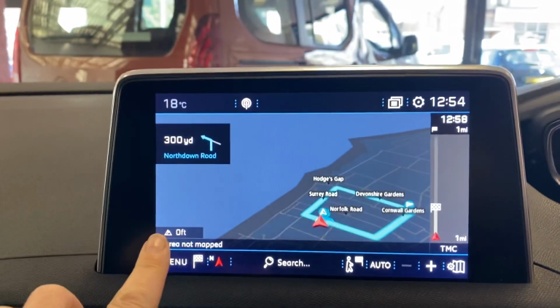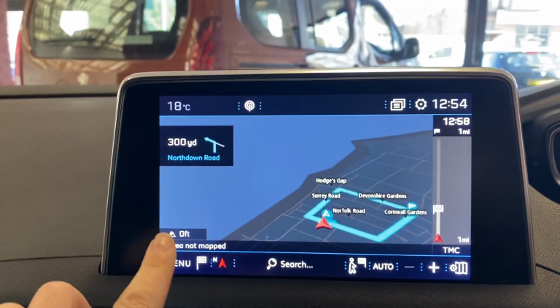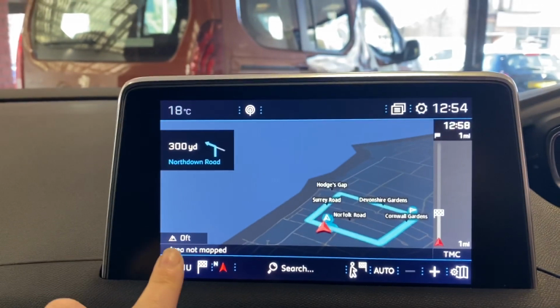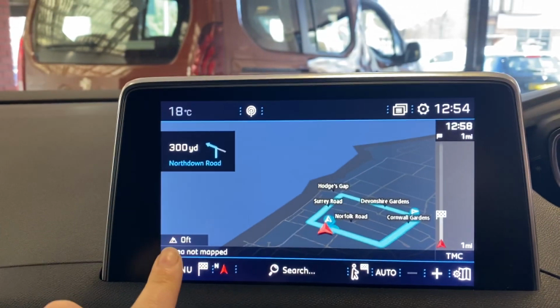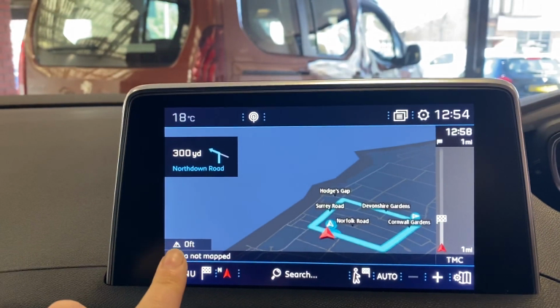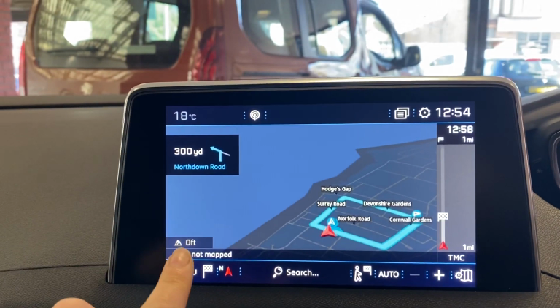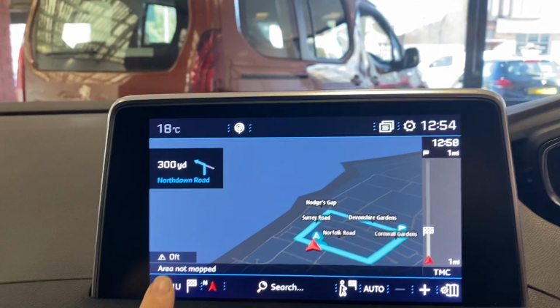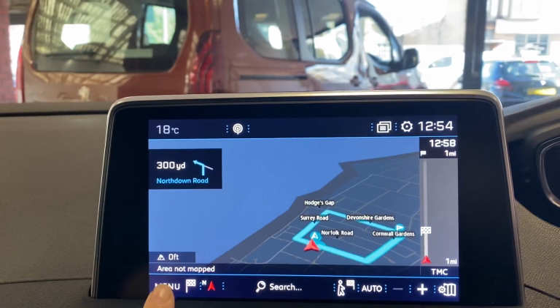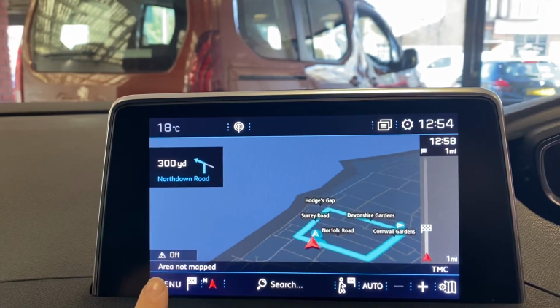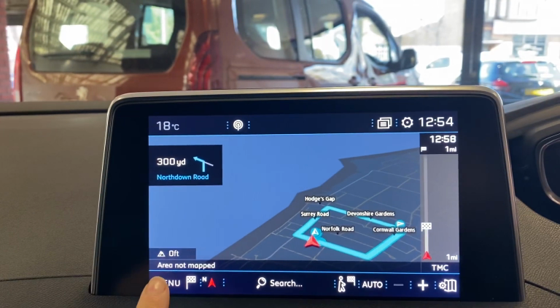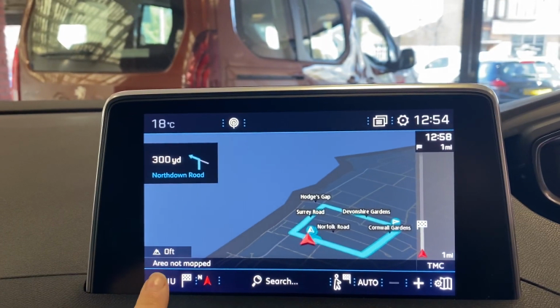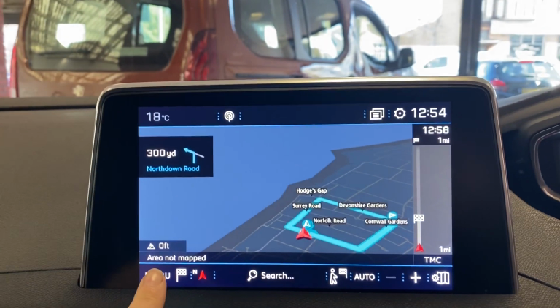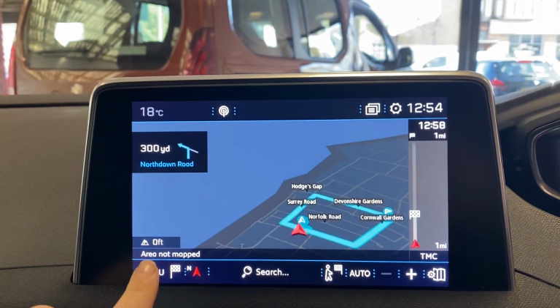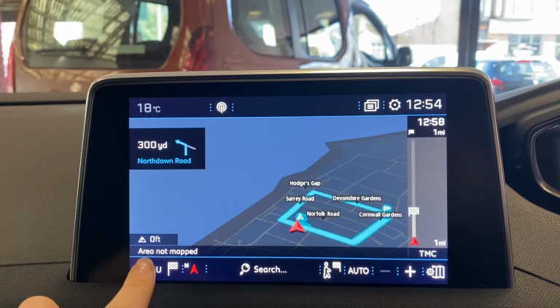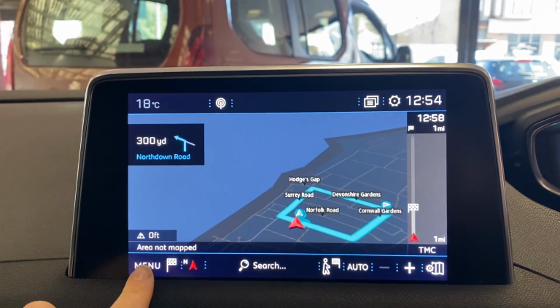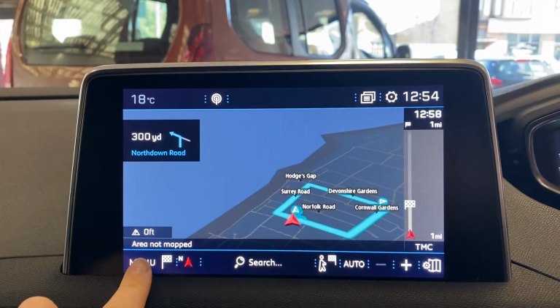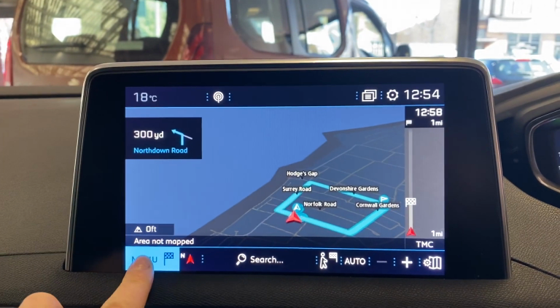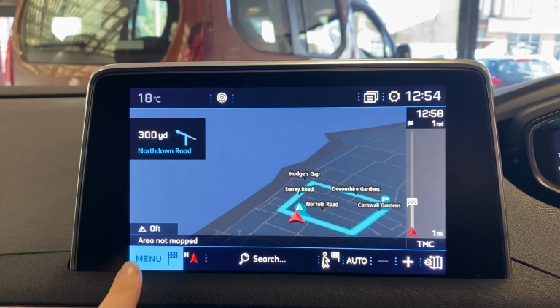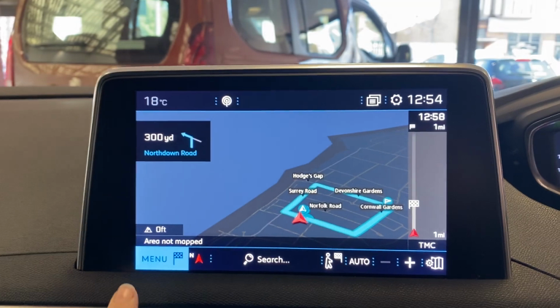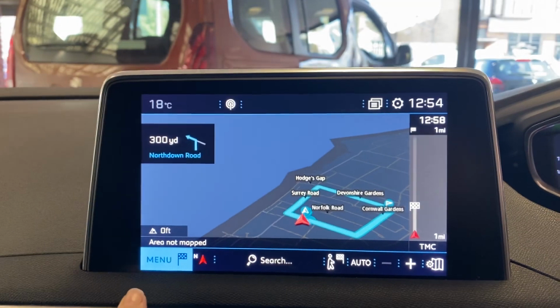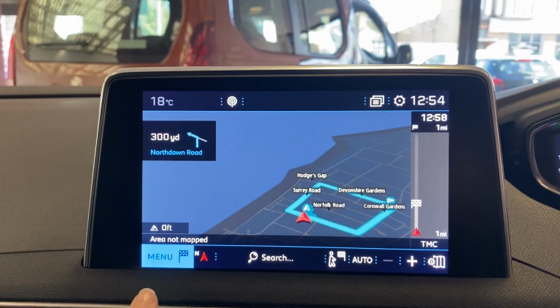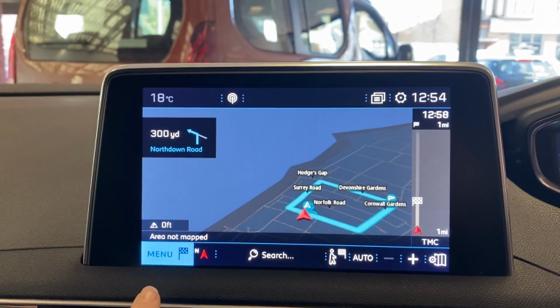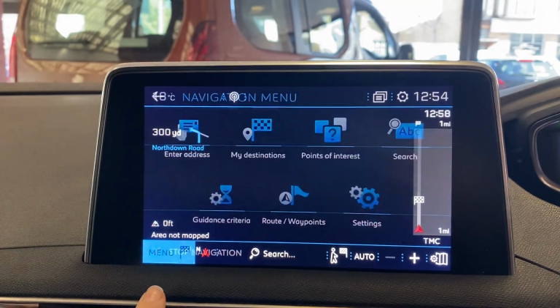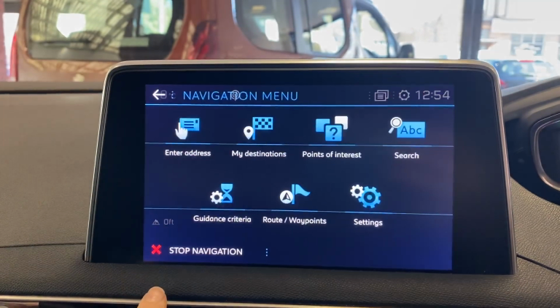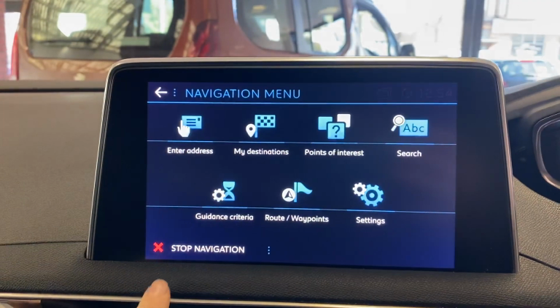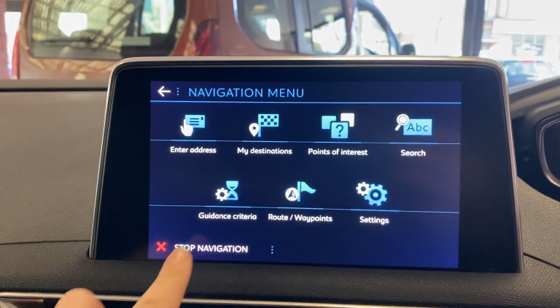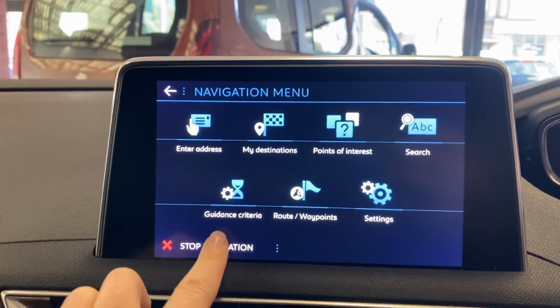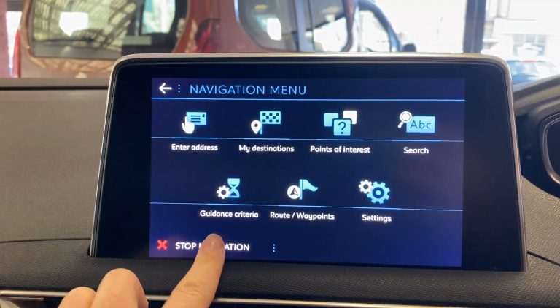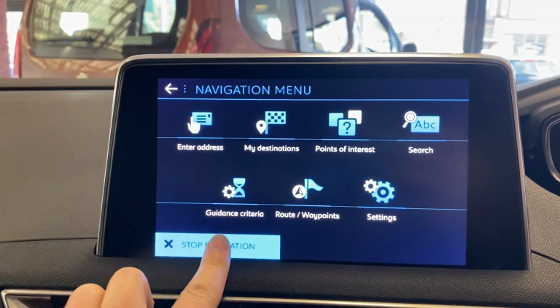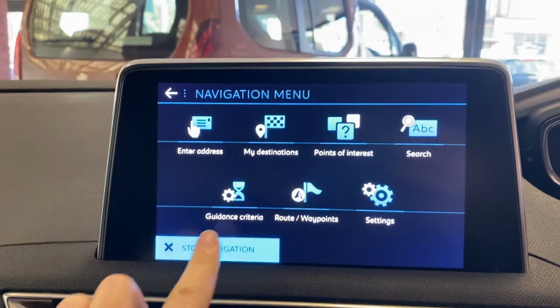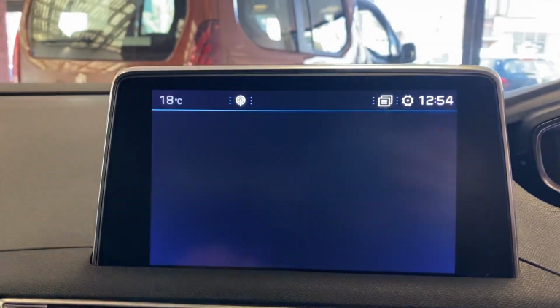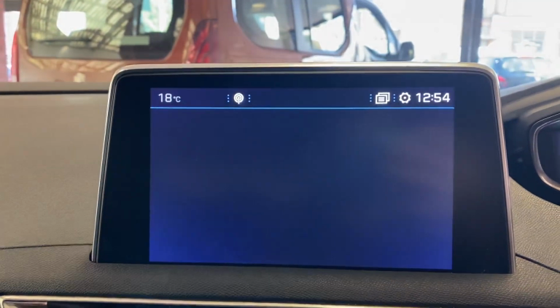If I want to cancel the navigation at any point, push menu on the touch screen and then select stop navigation.